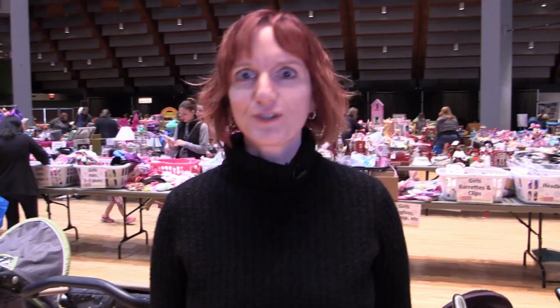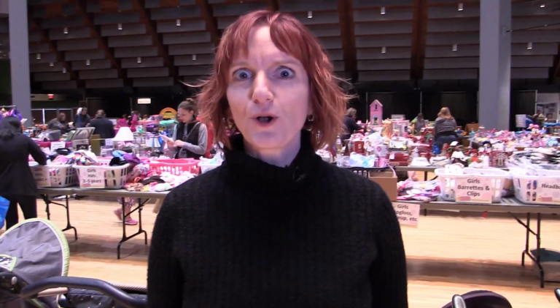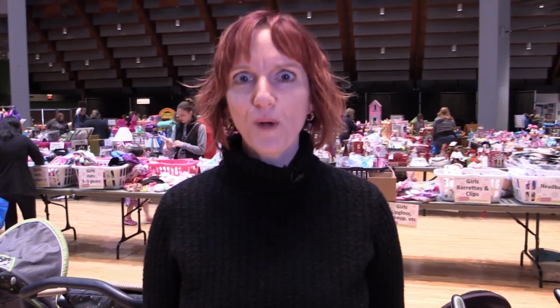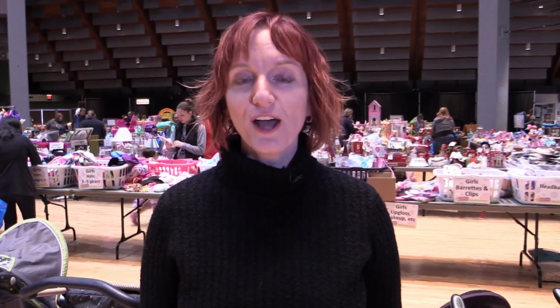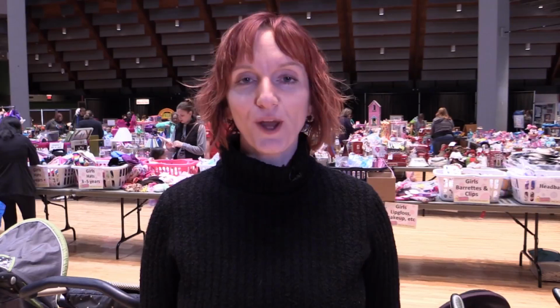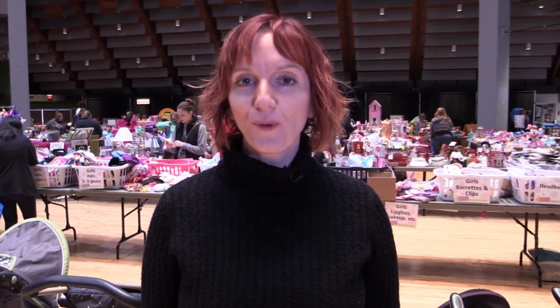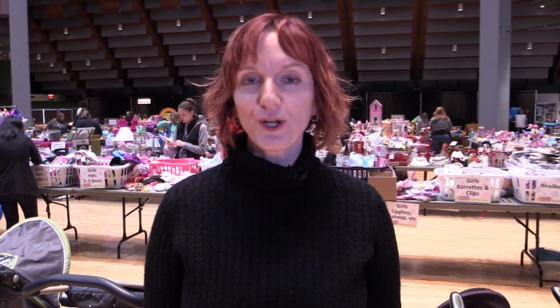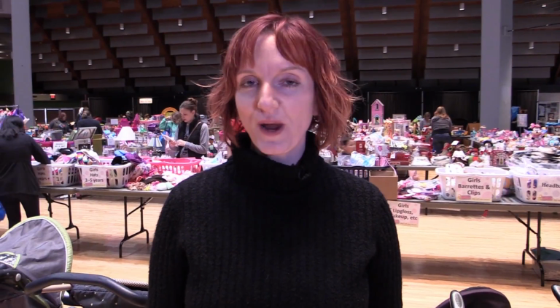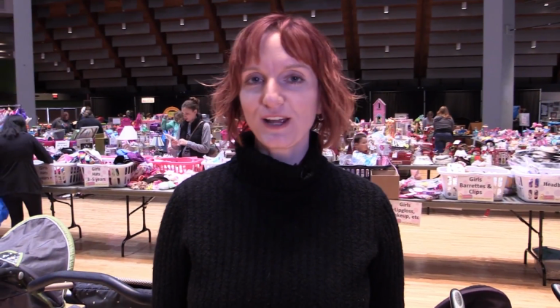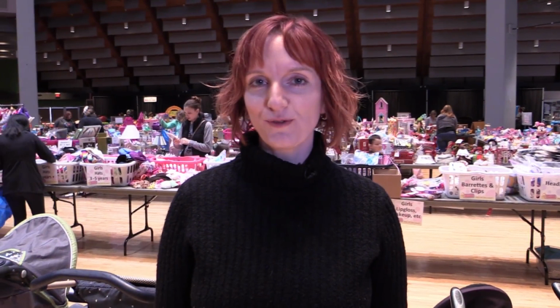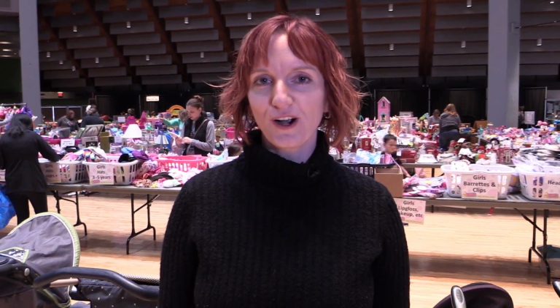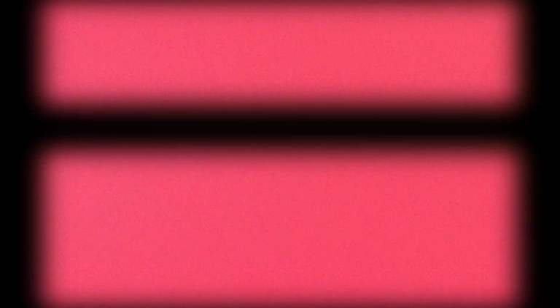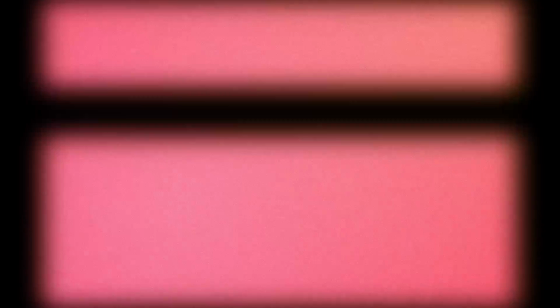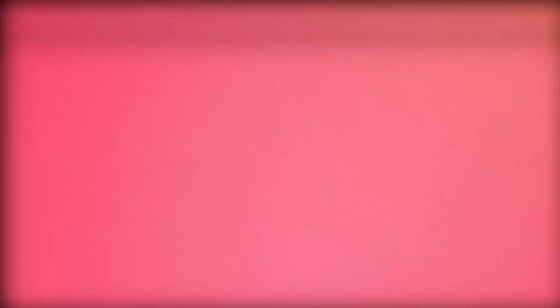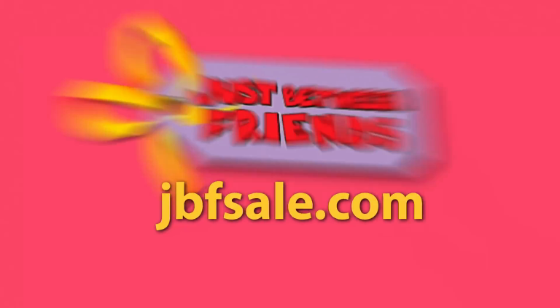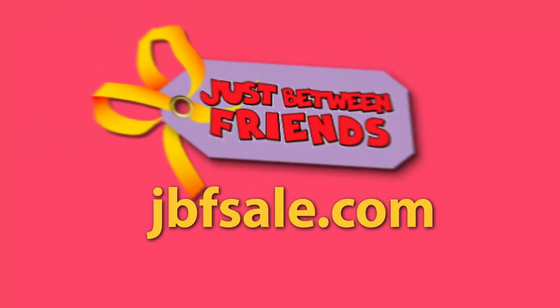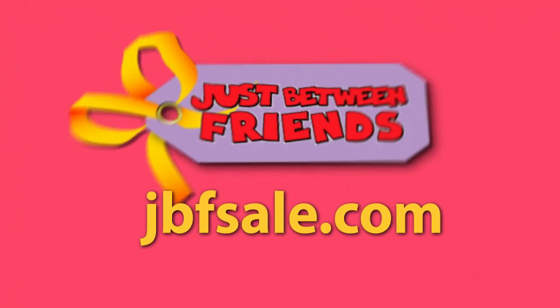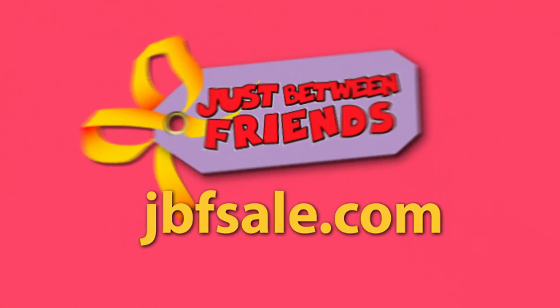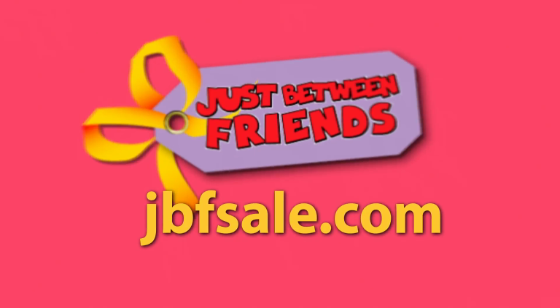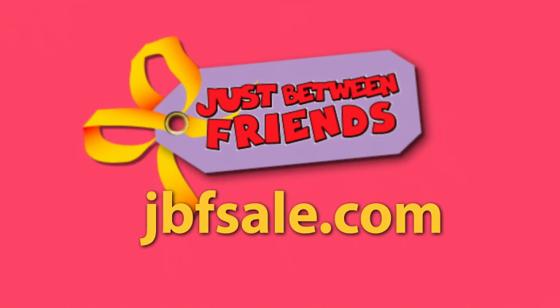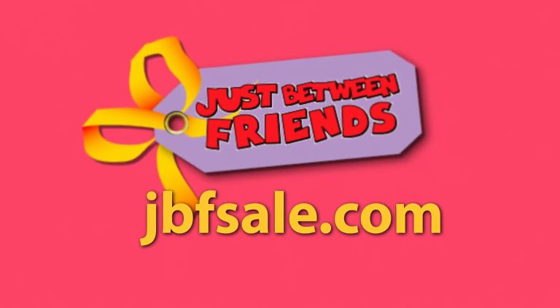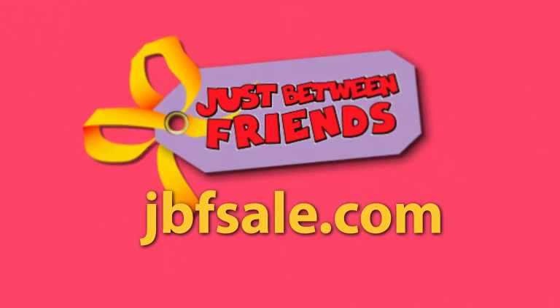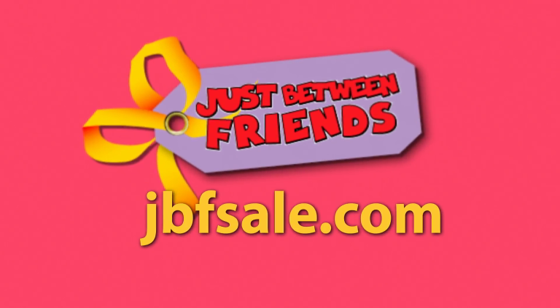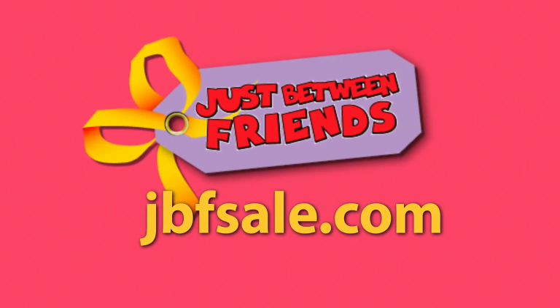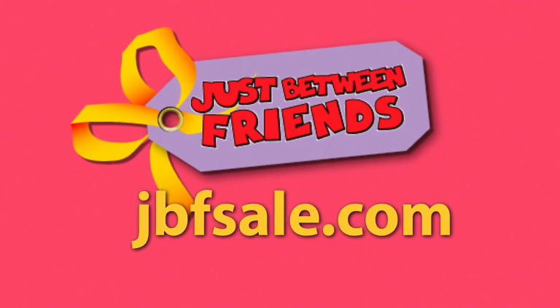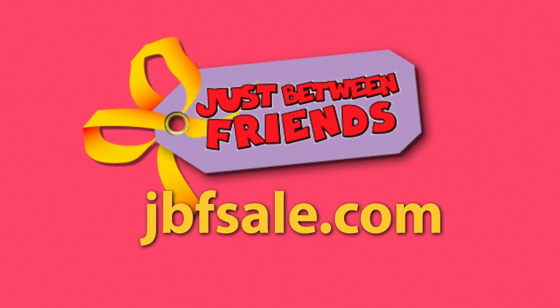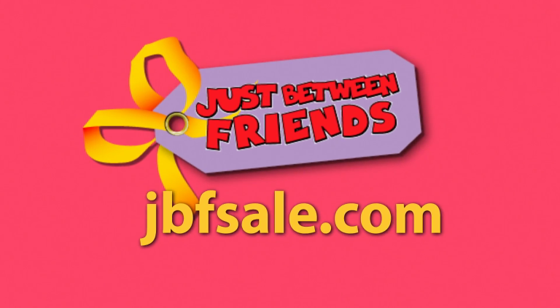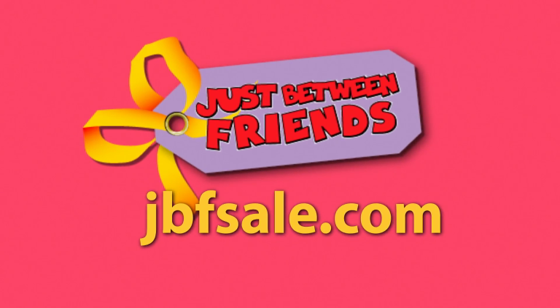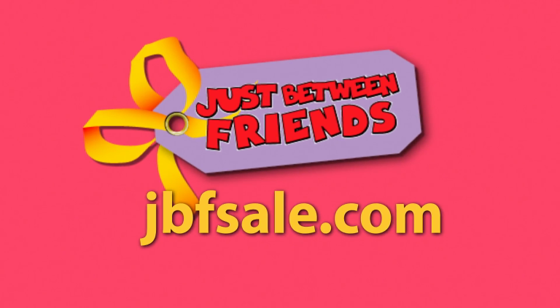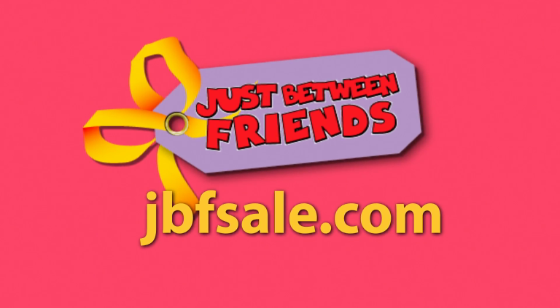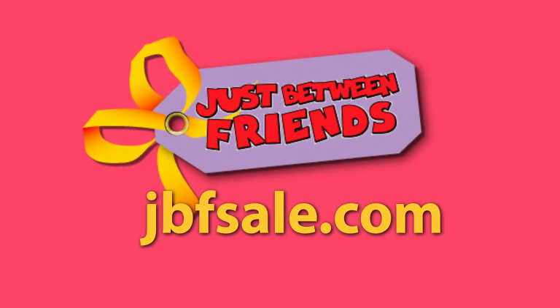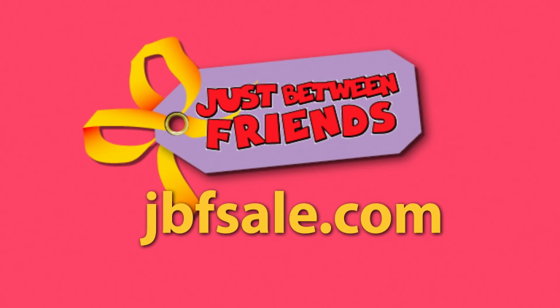So come on, what are you waiting for? Find your local sale today at jbfsale.com.